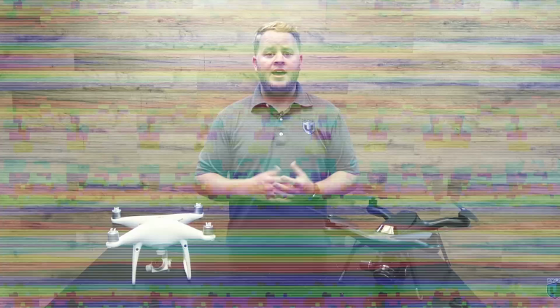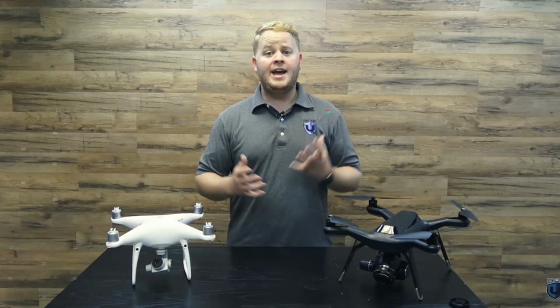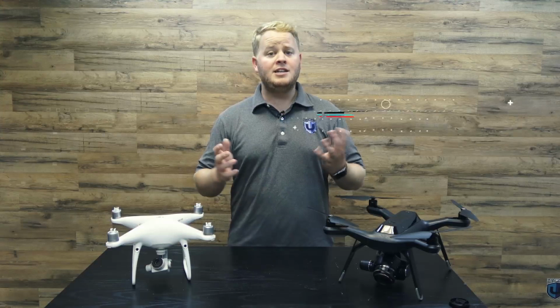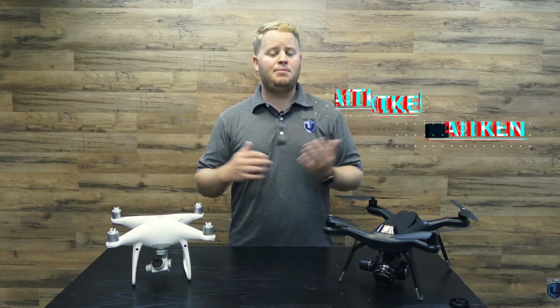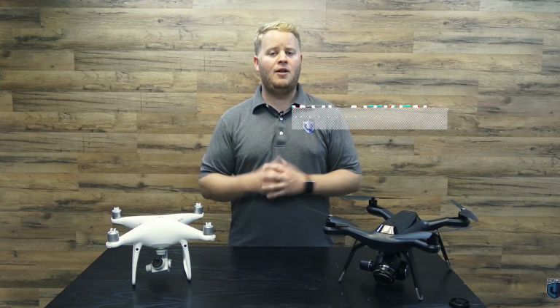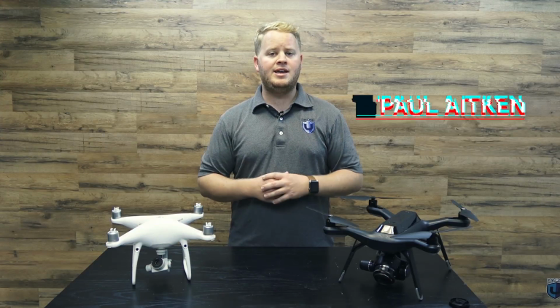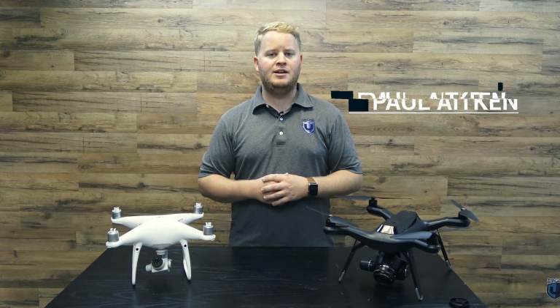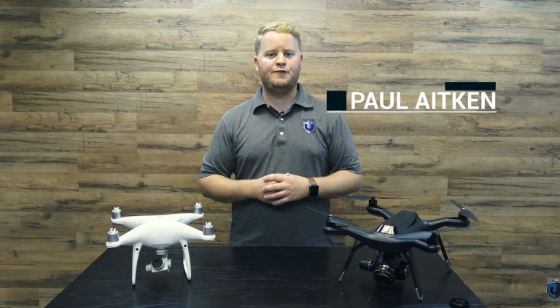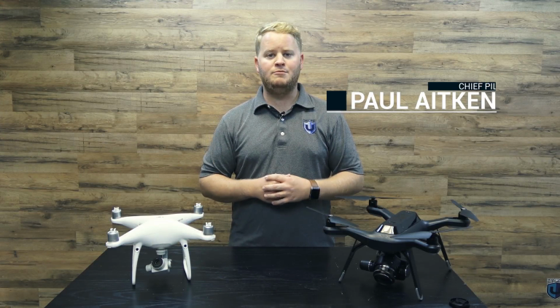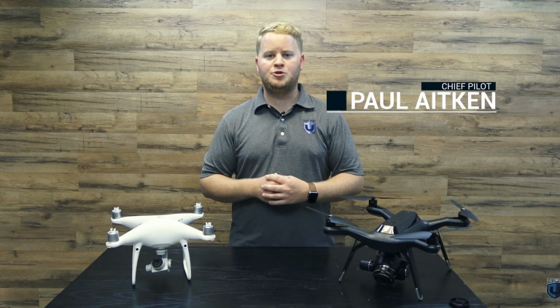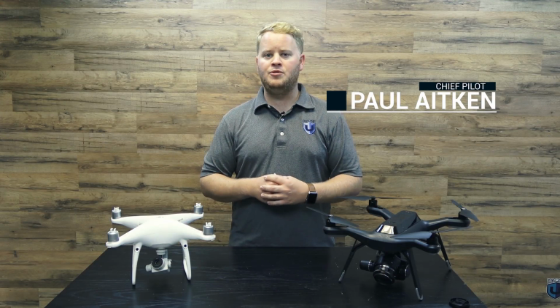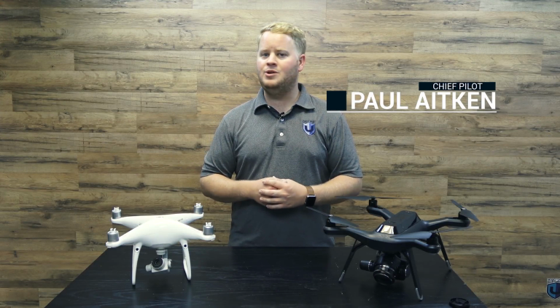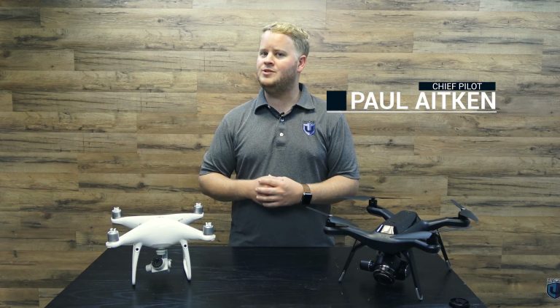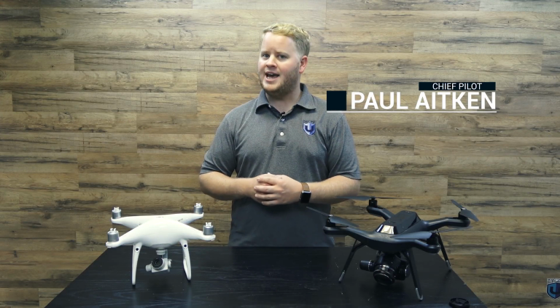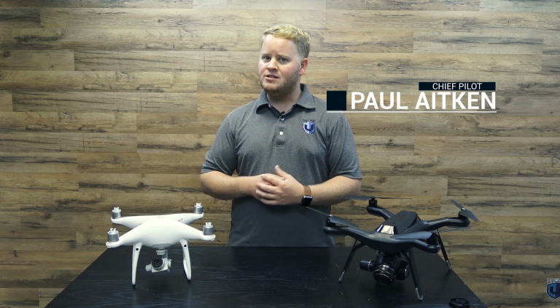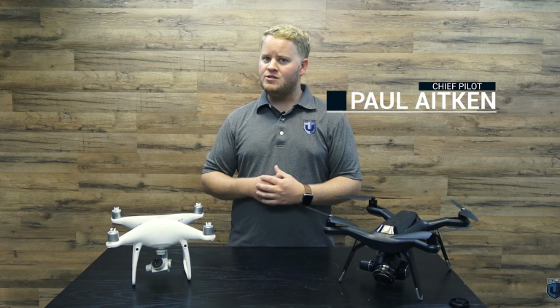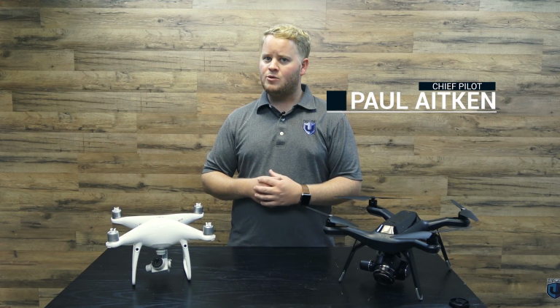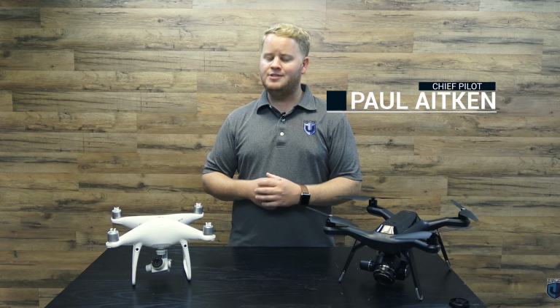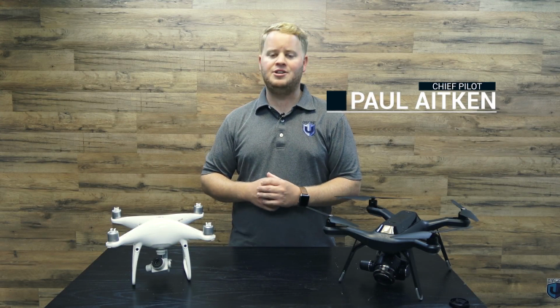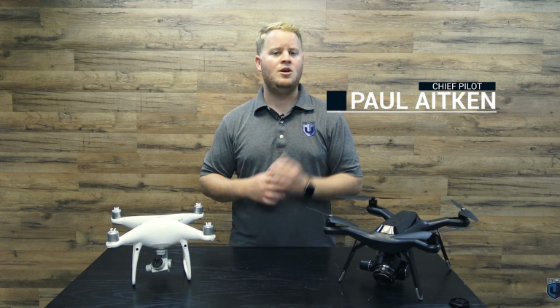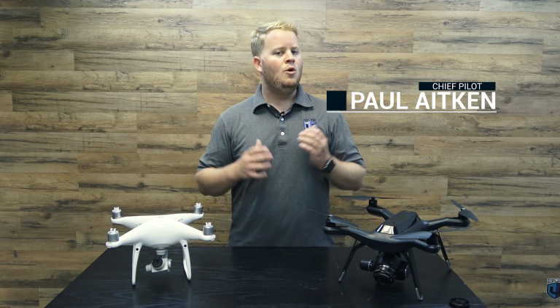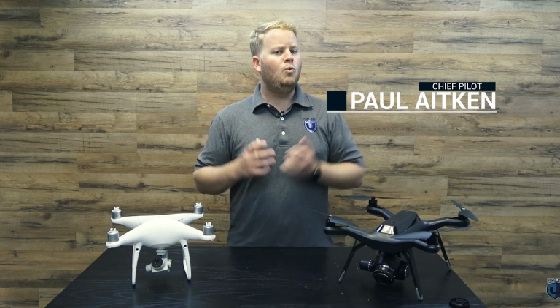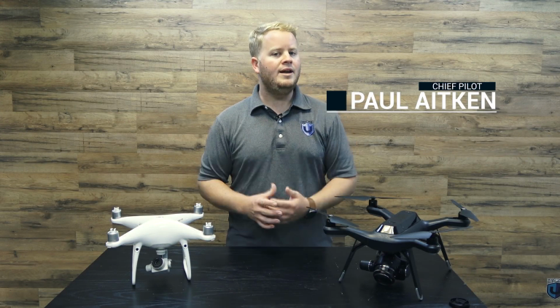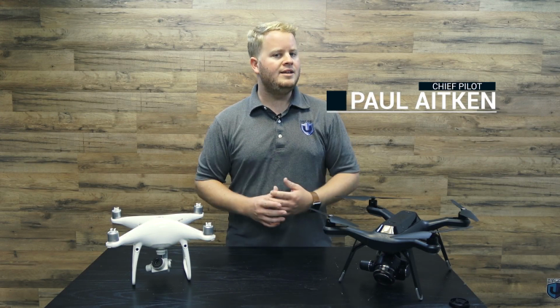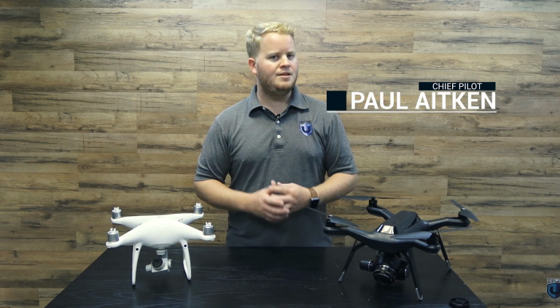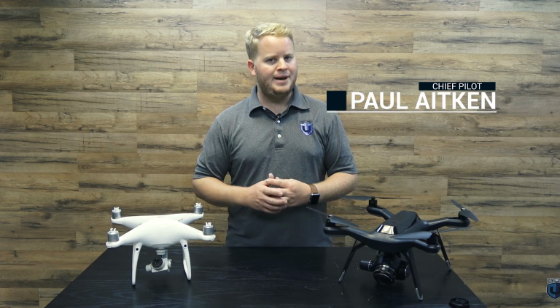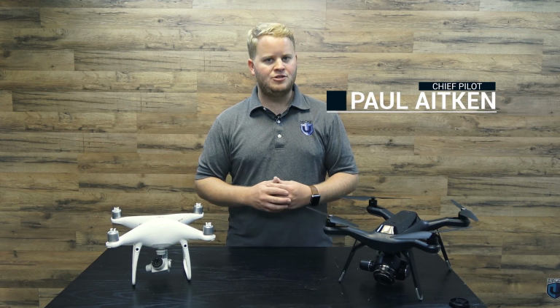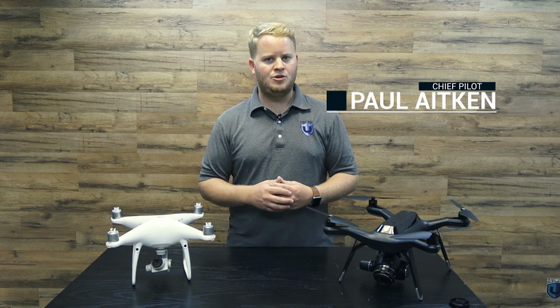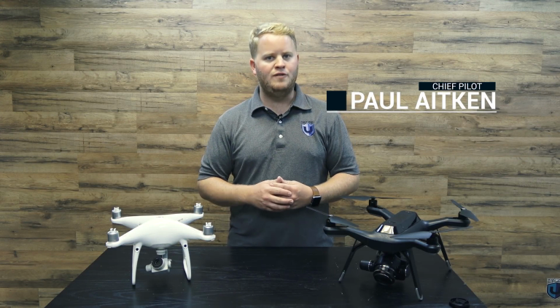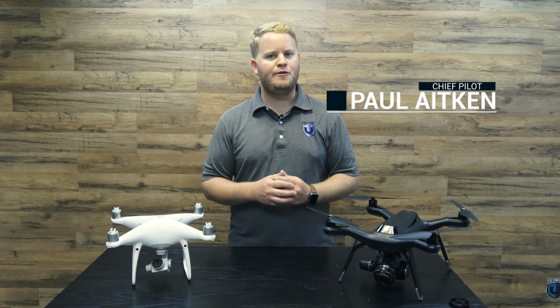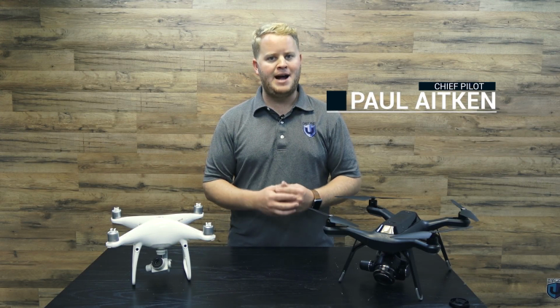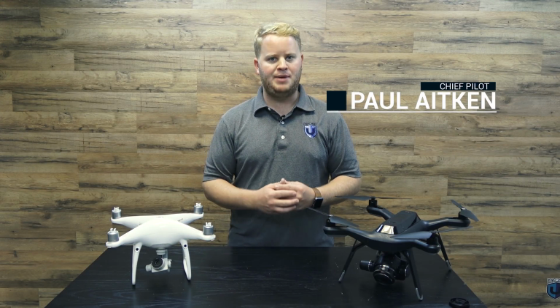Hey guys, Paul Aitken here from DroneU to answer the question: what is the best drone for mapping?